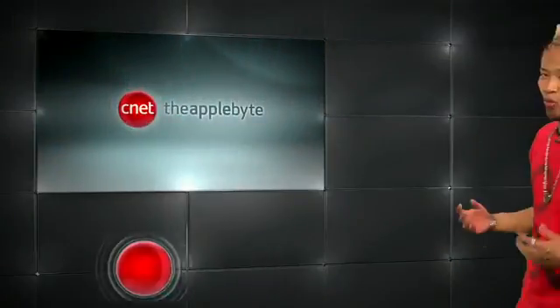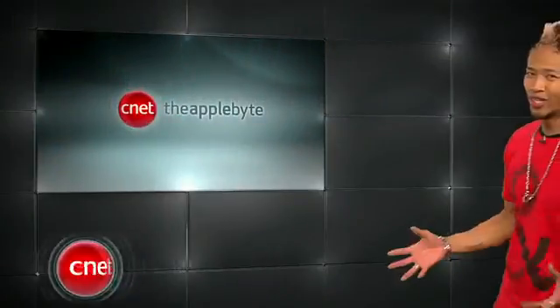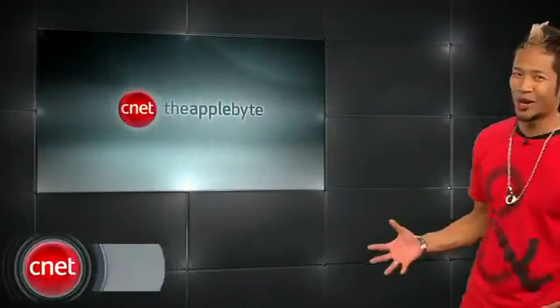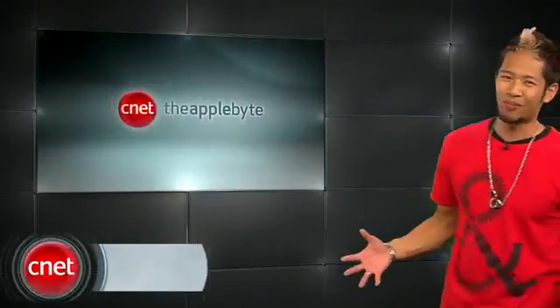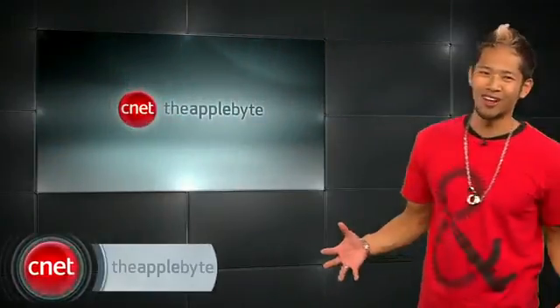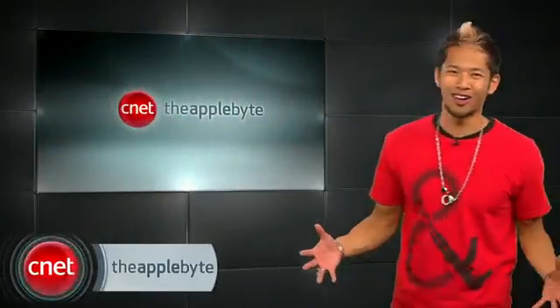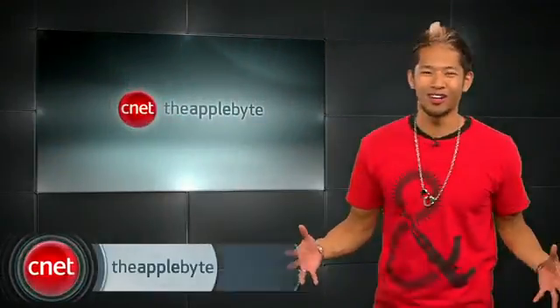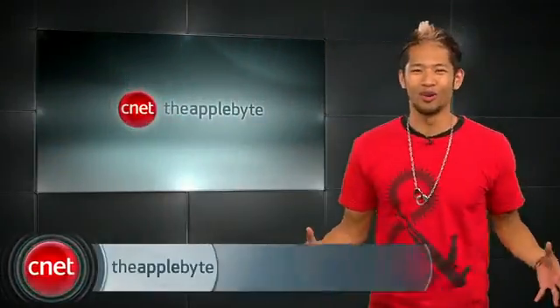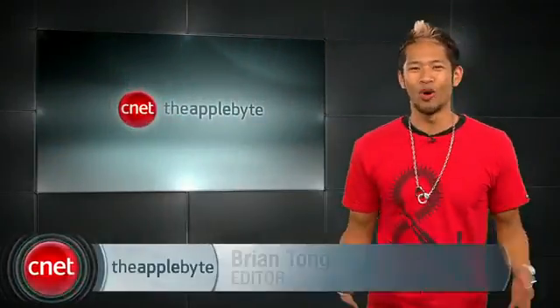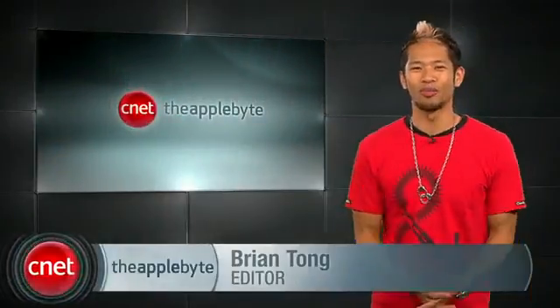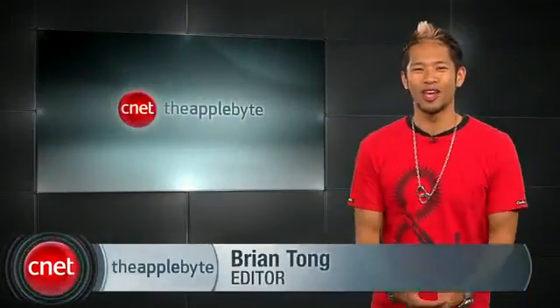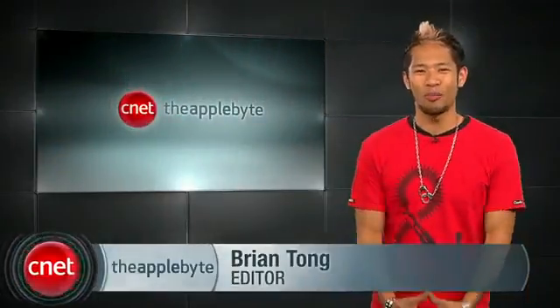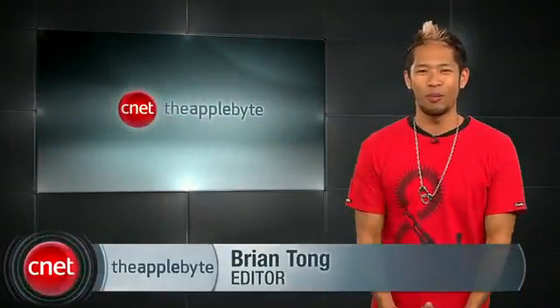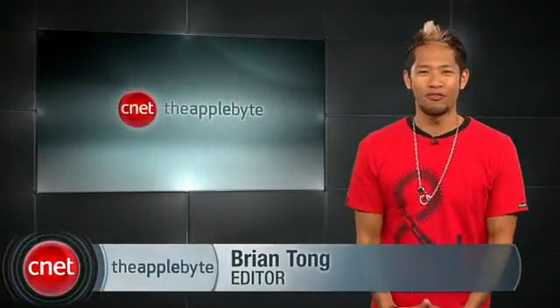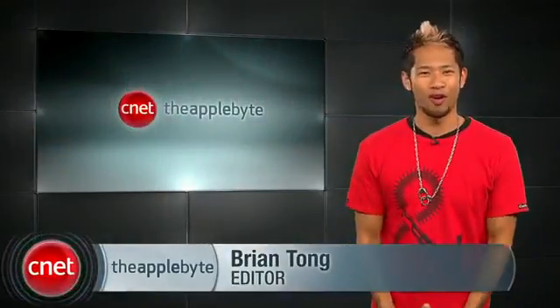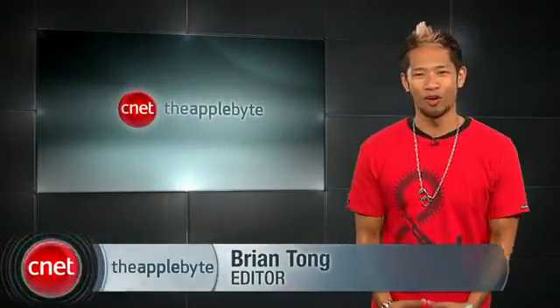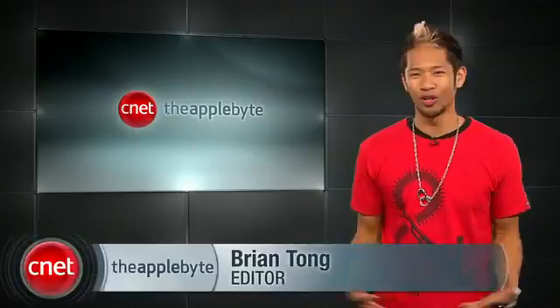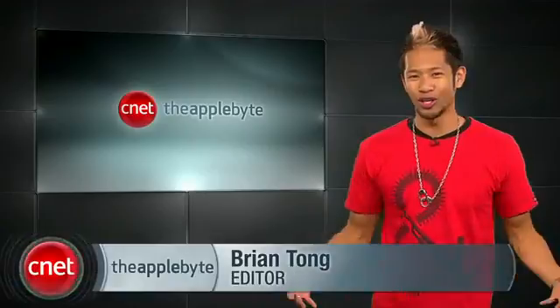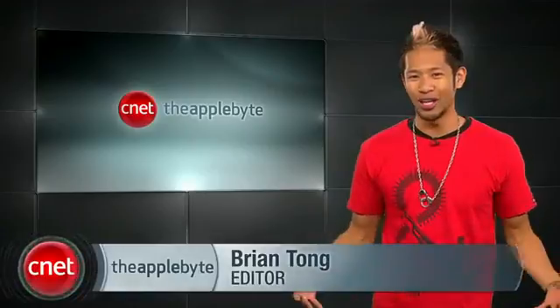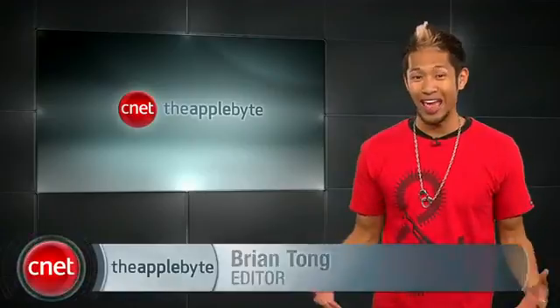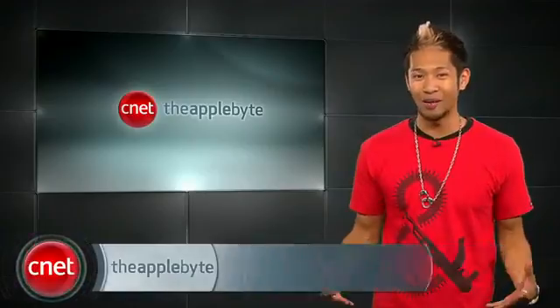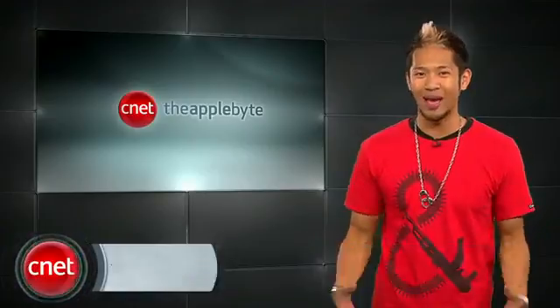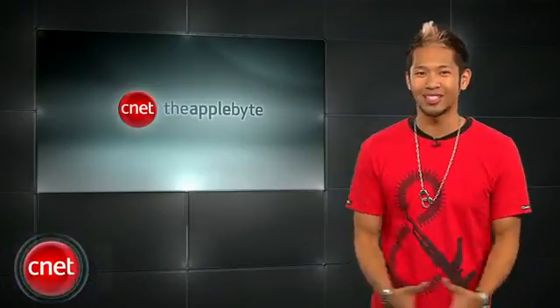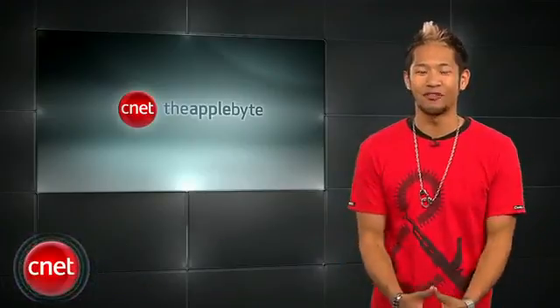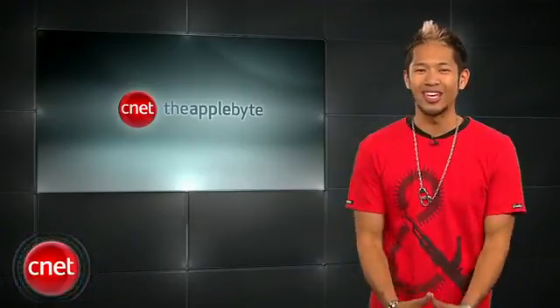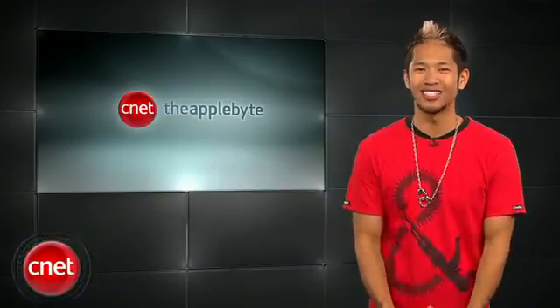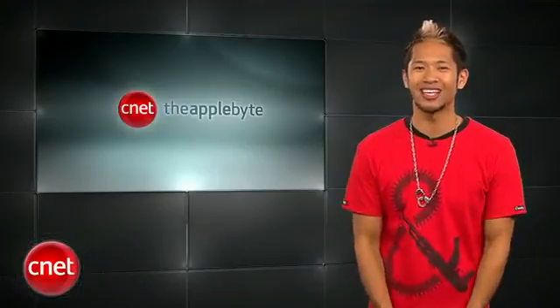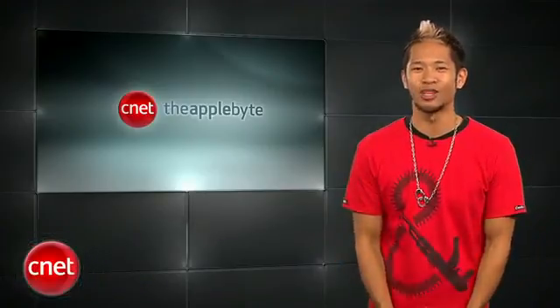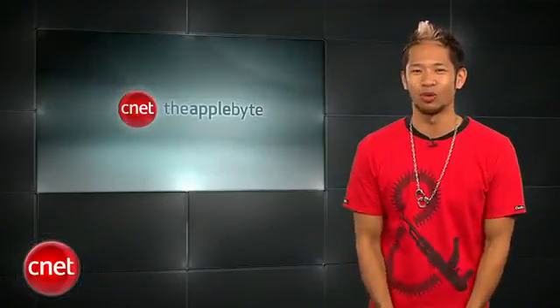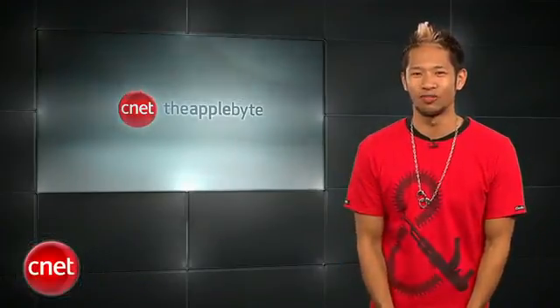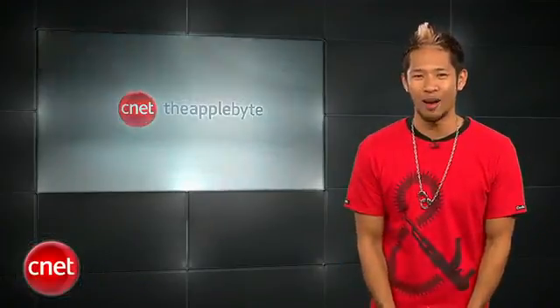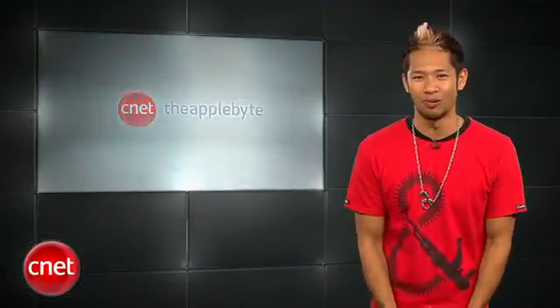What's up, Brian Tong here and welcome to the Apple Byte for all the good and bad stuff inside the world of Apple.